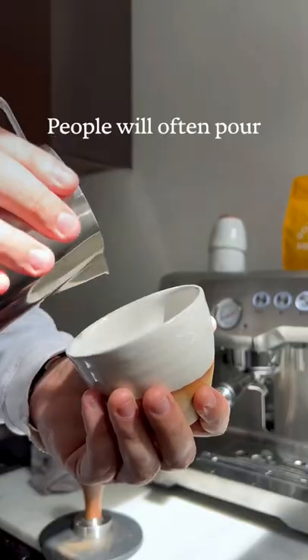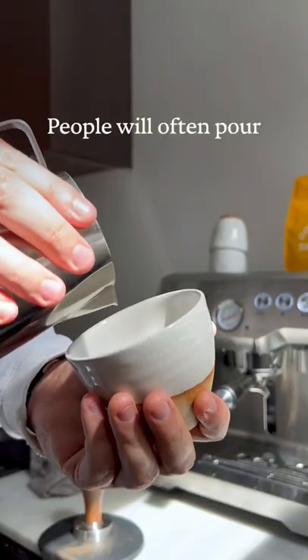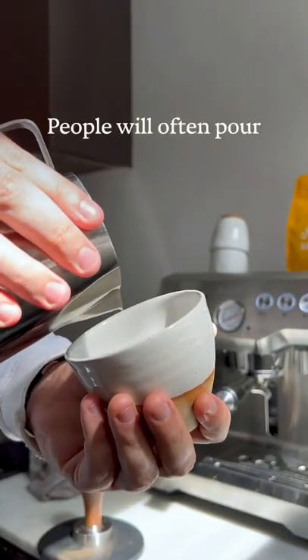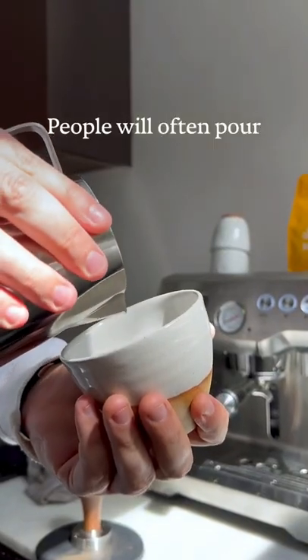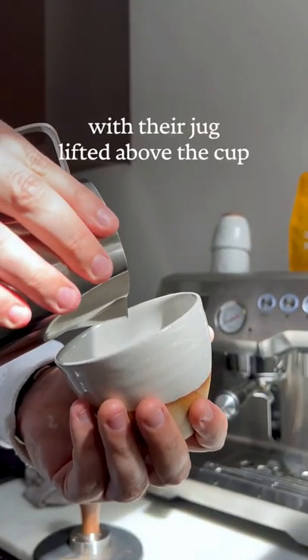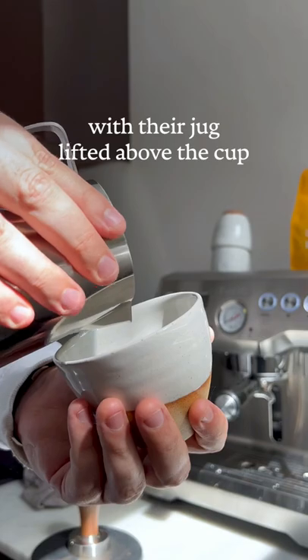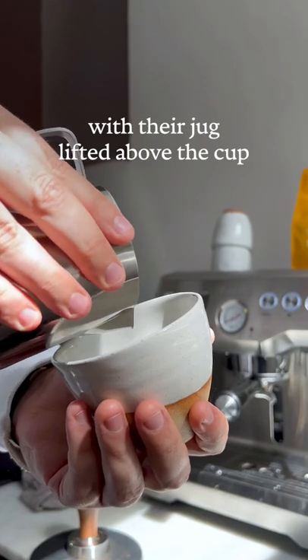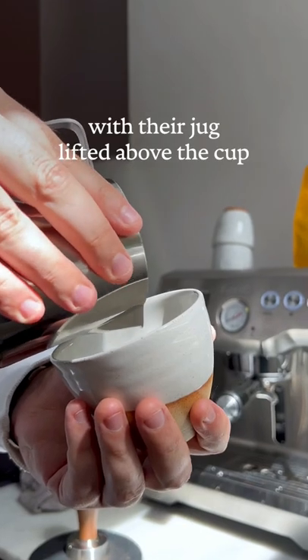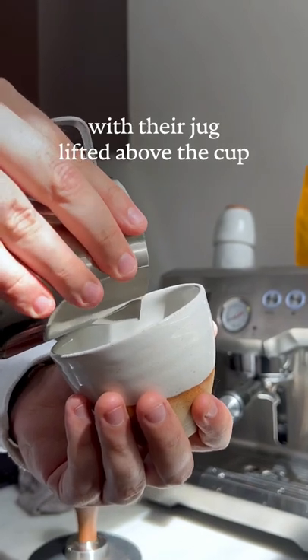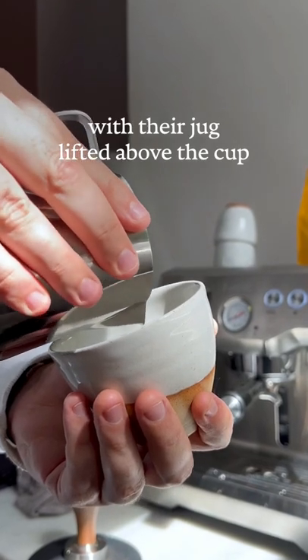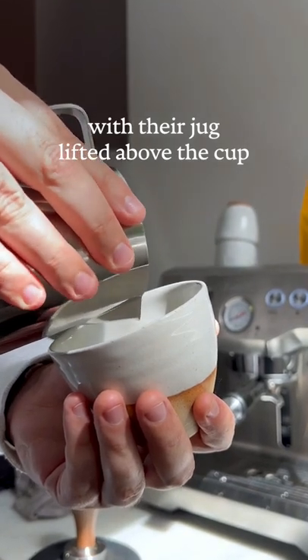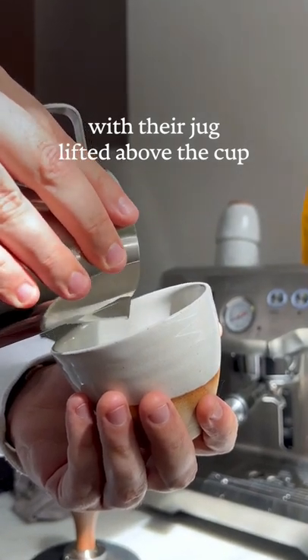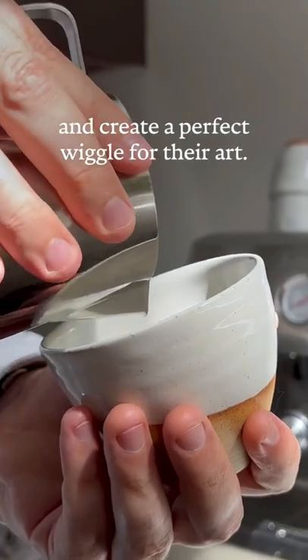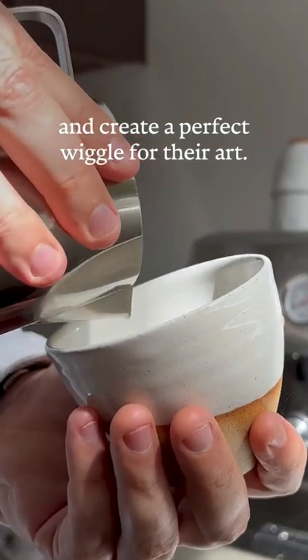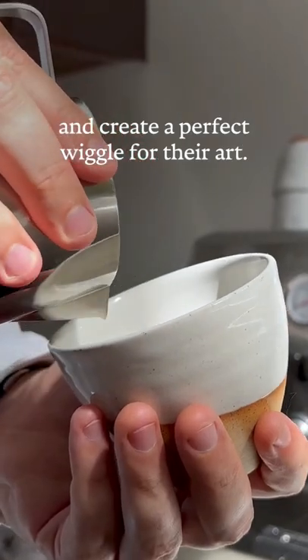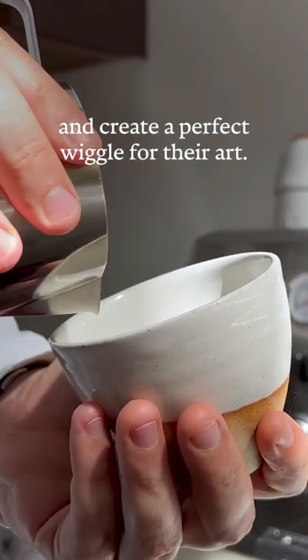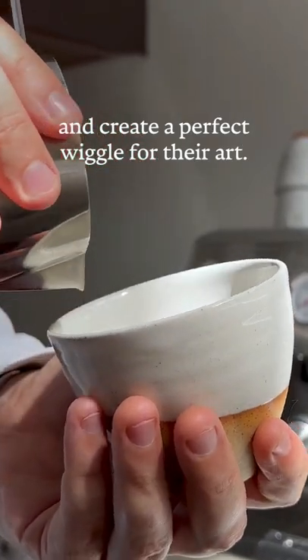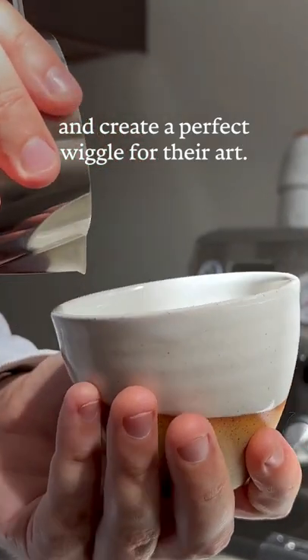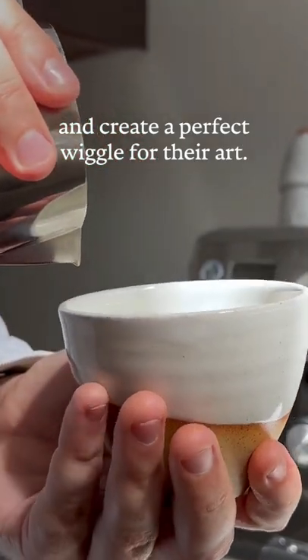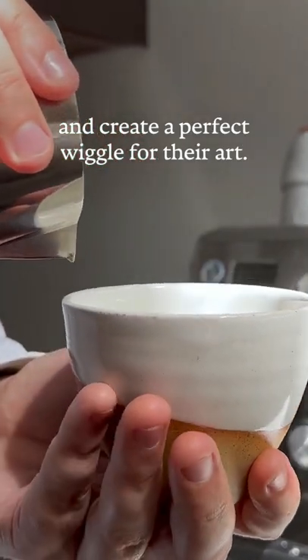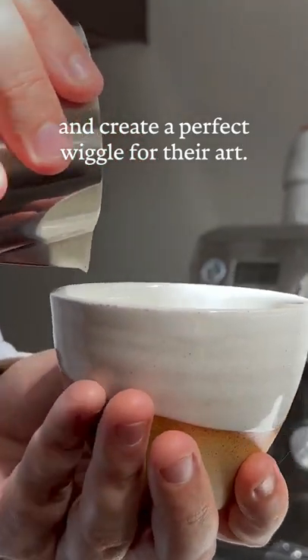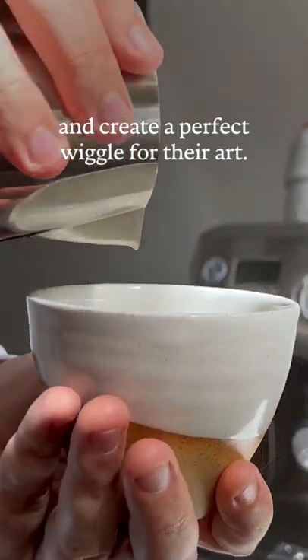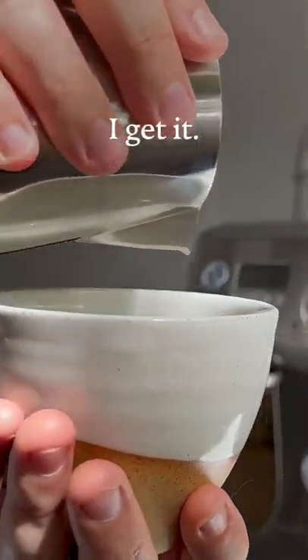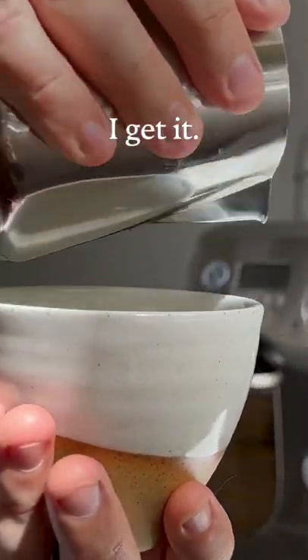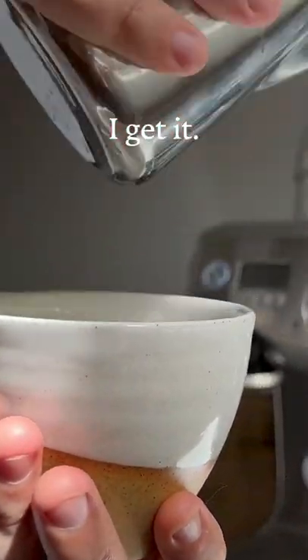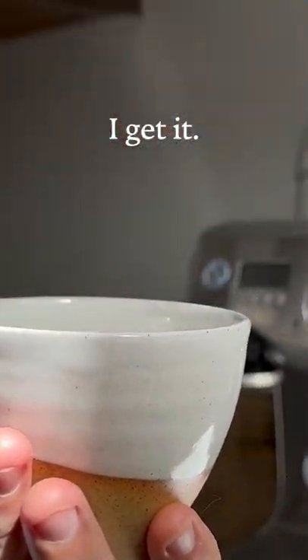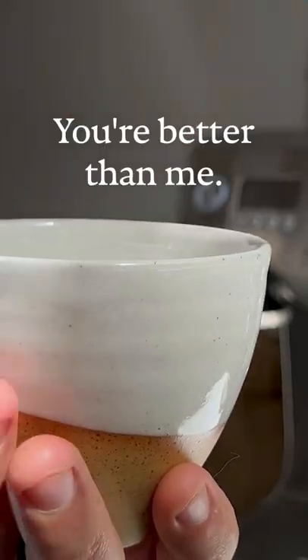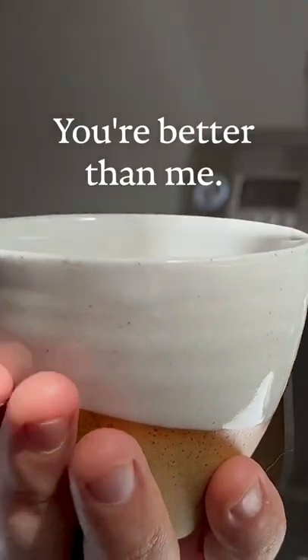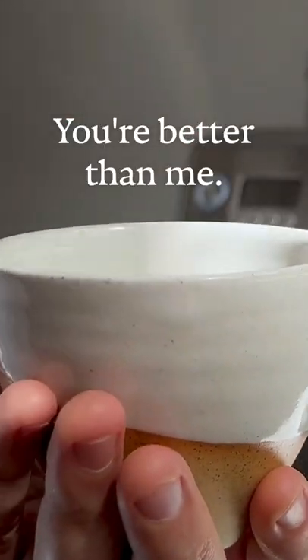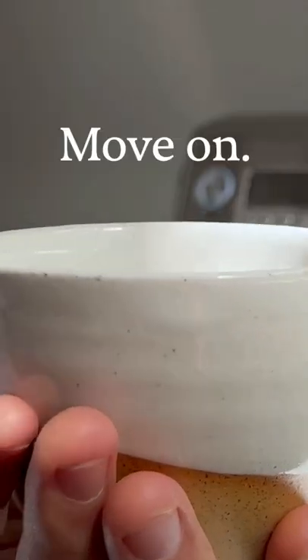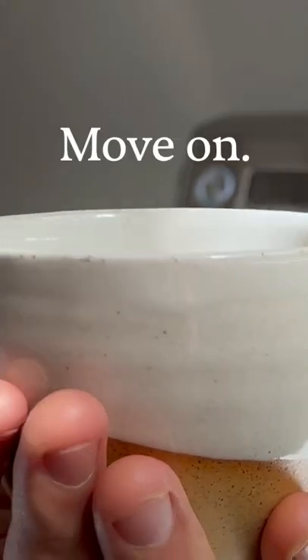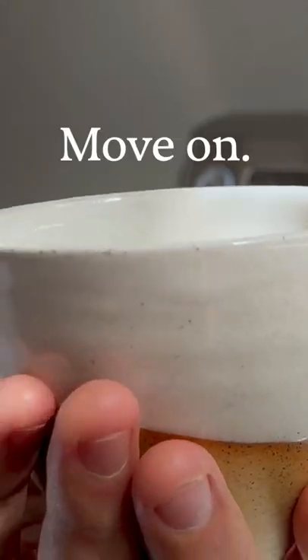People will often pour with their jug lifted above the cup and create a perfect wiggle for their art. I get it, you're better than me. Move on.